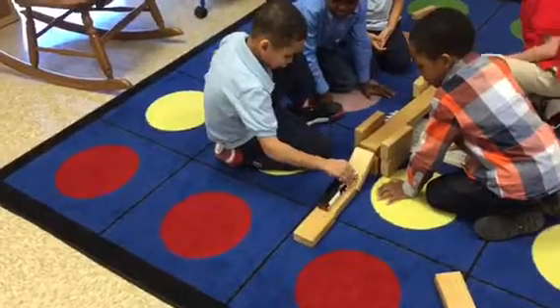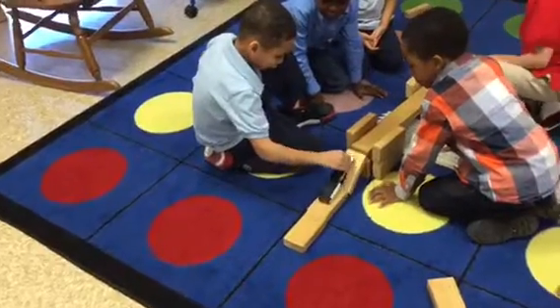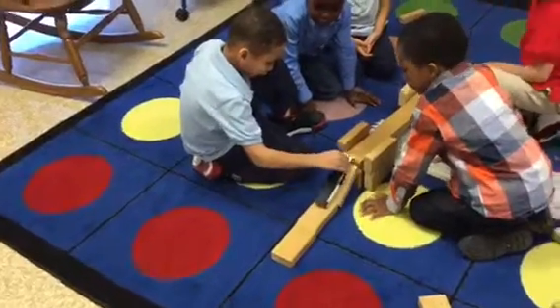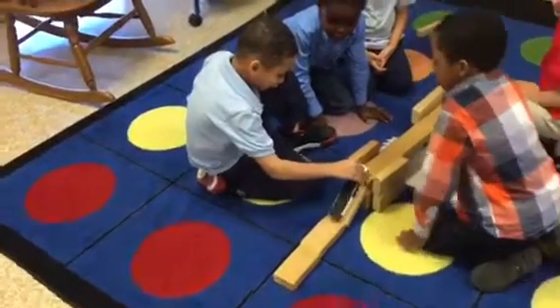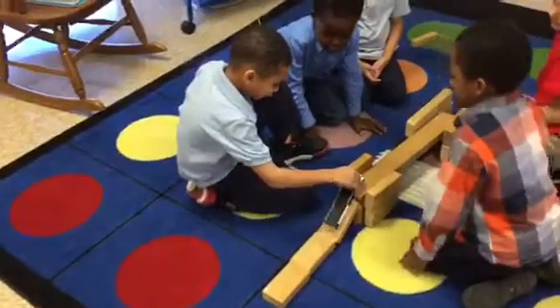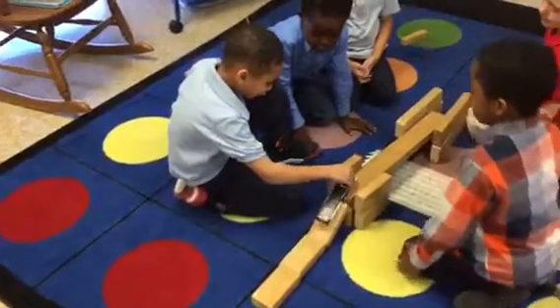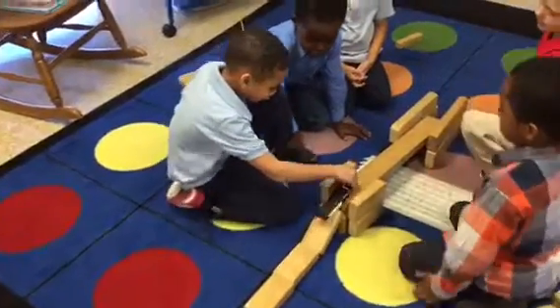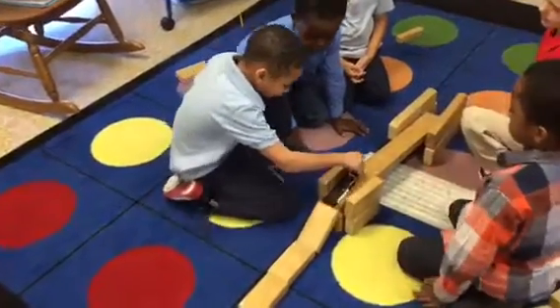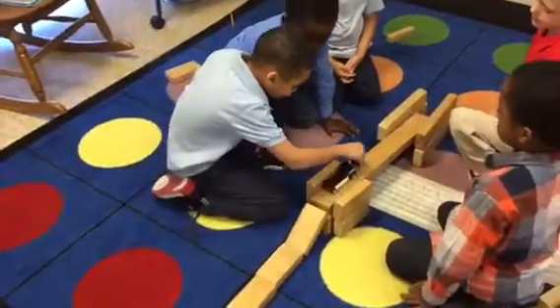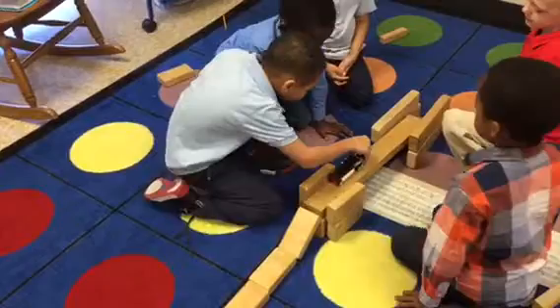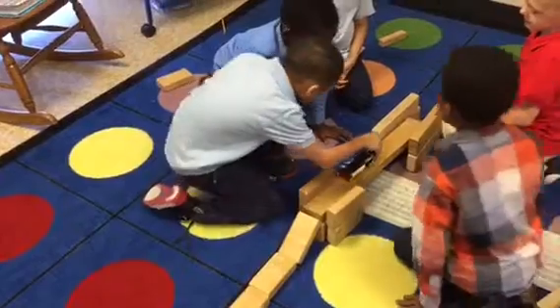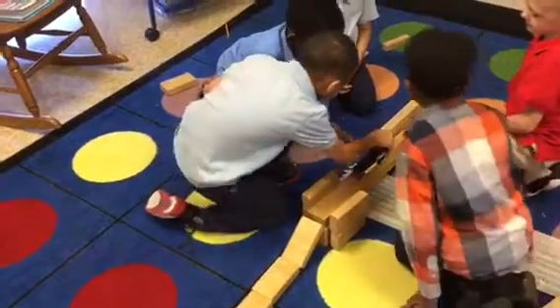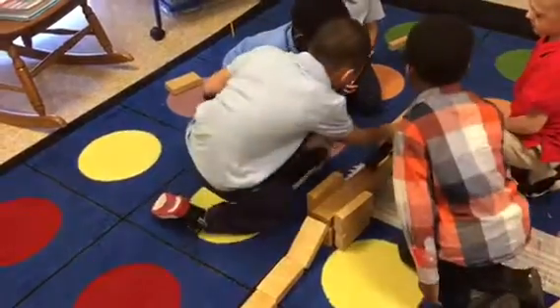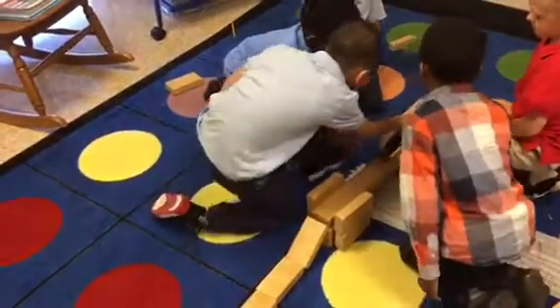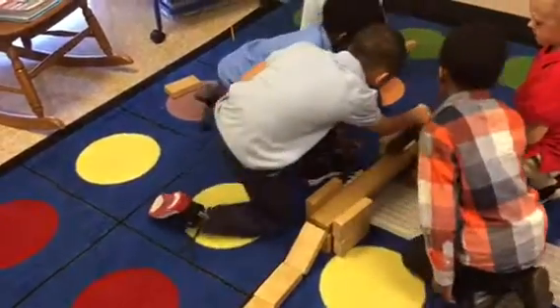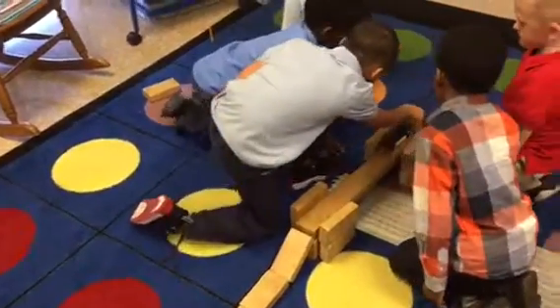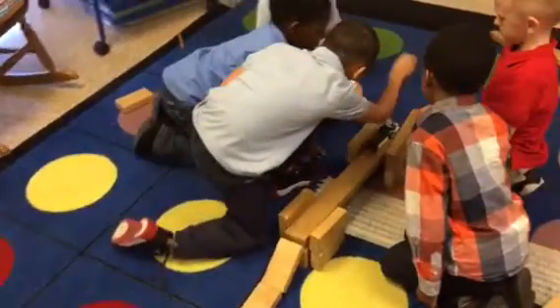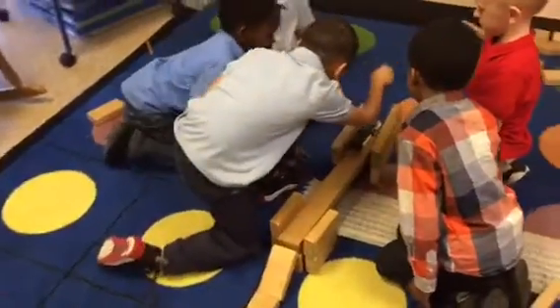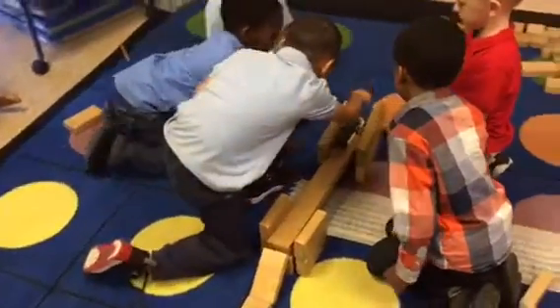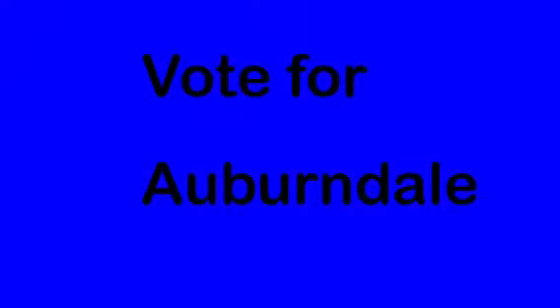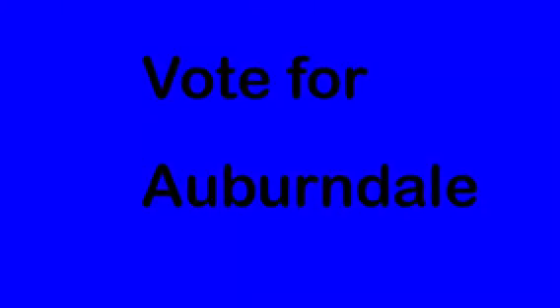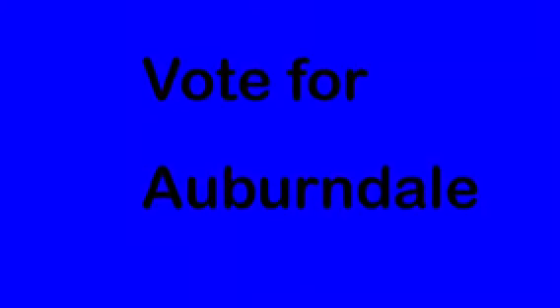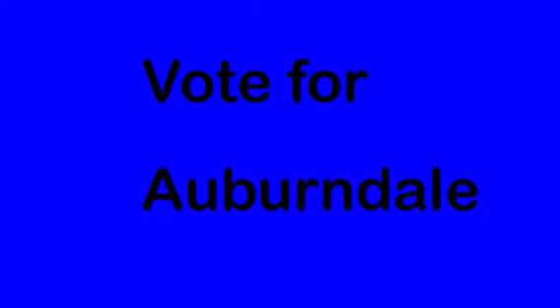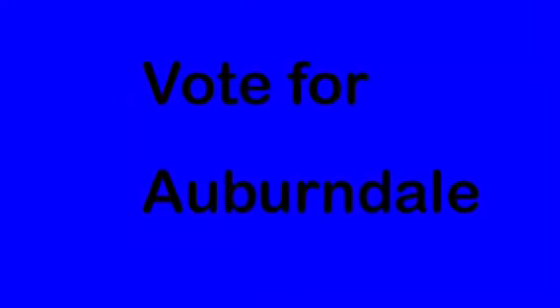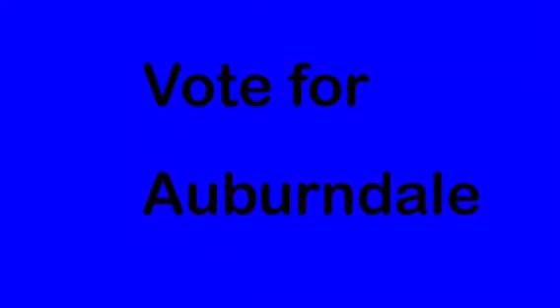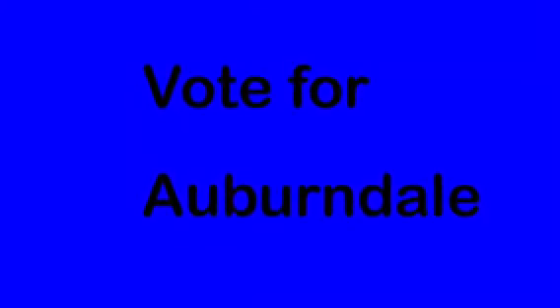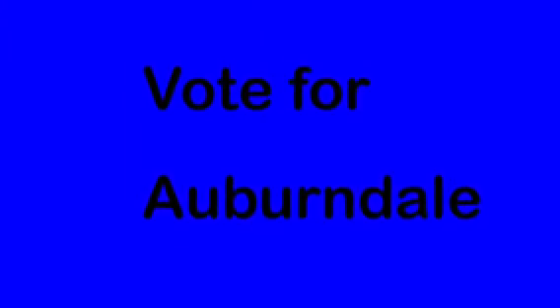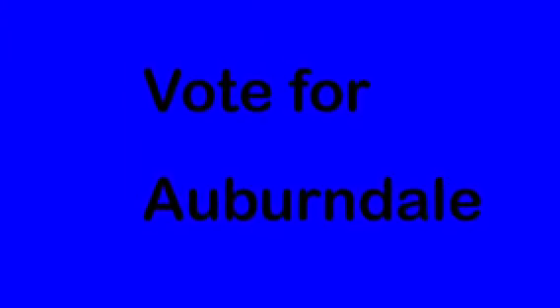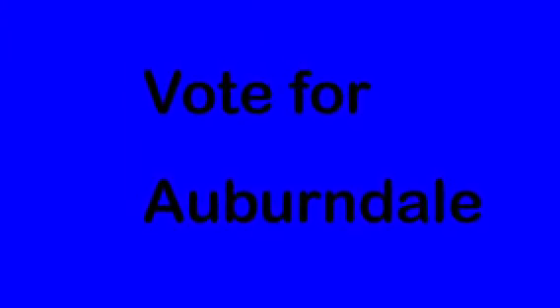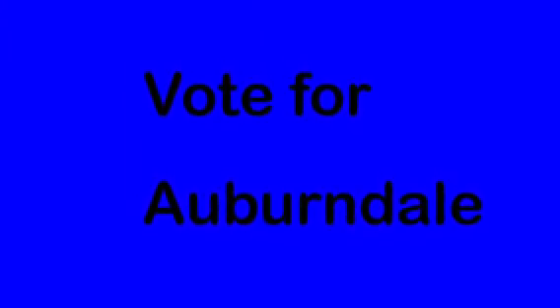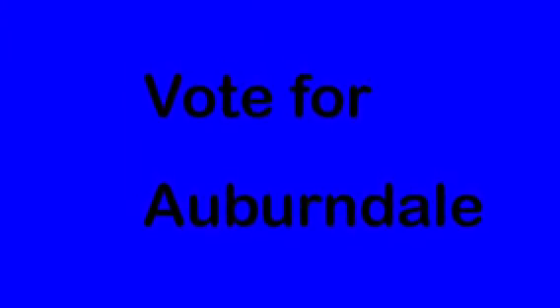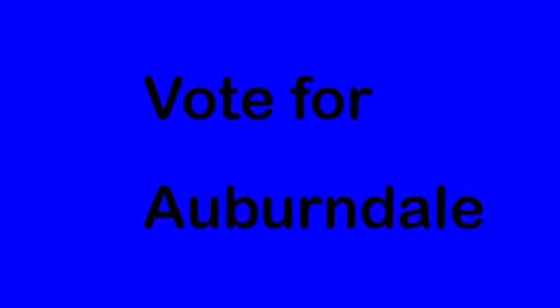Our school is hosting a STEM night on March 22nd and we would love to make those stations more interactive by using some materials with the grant money as well.